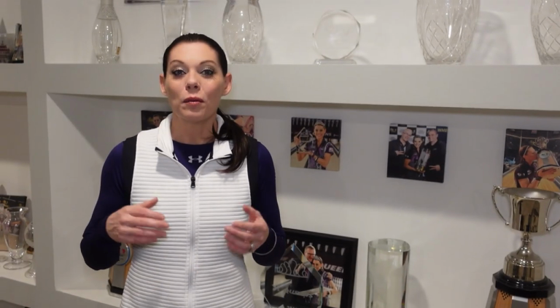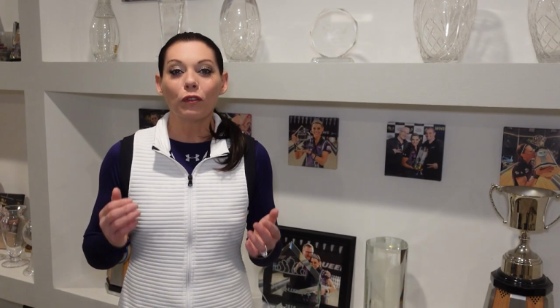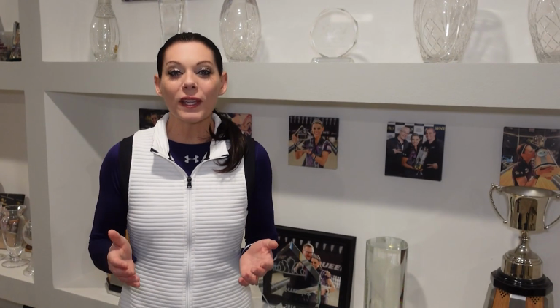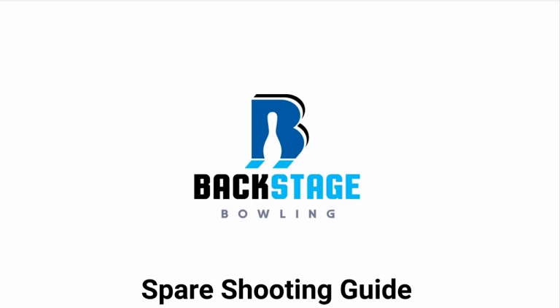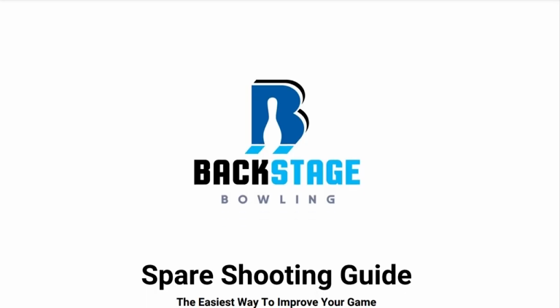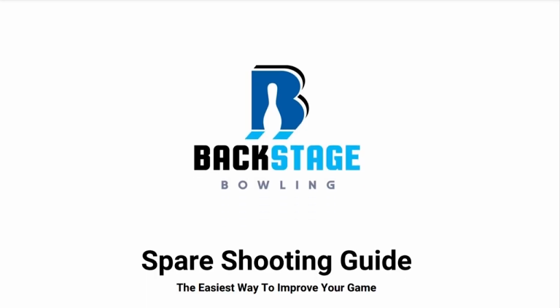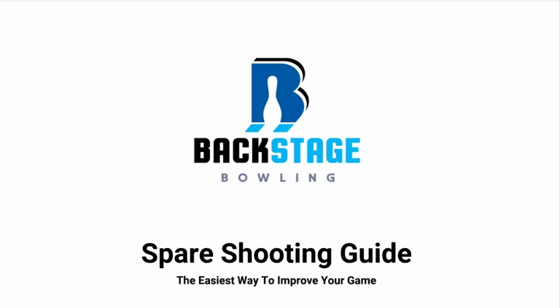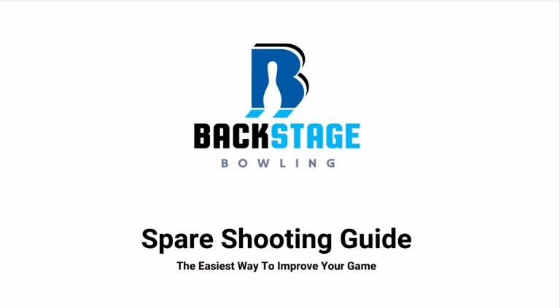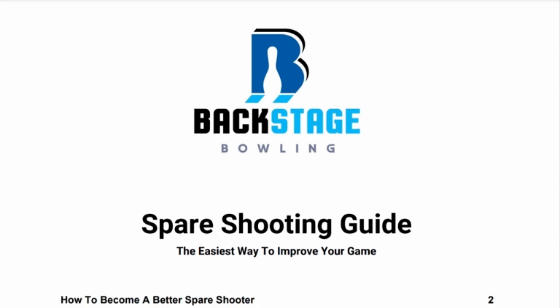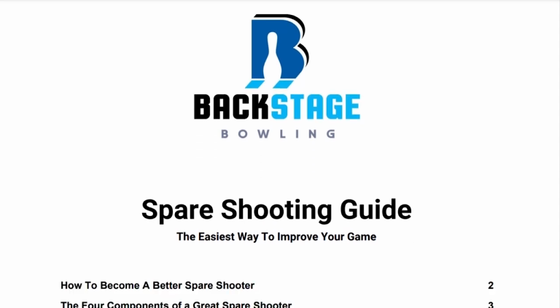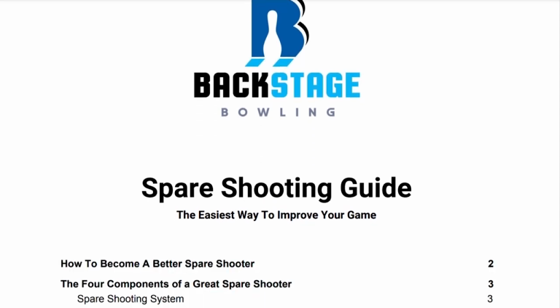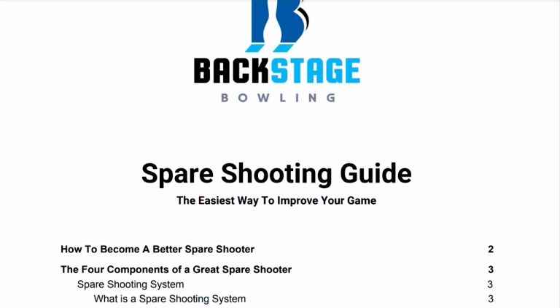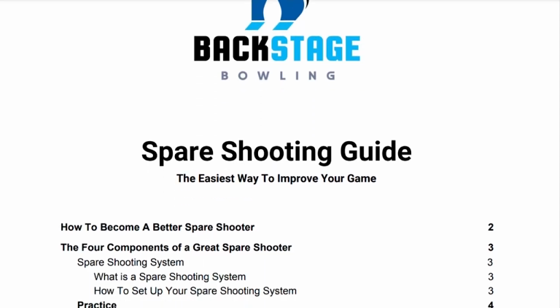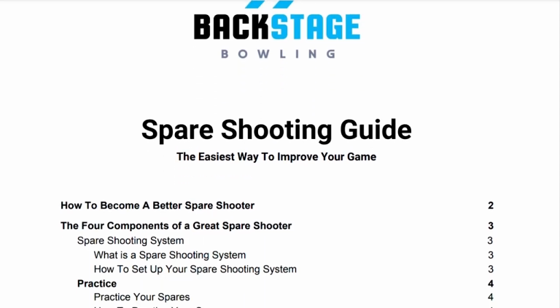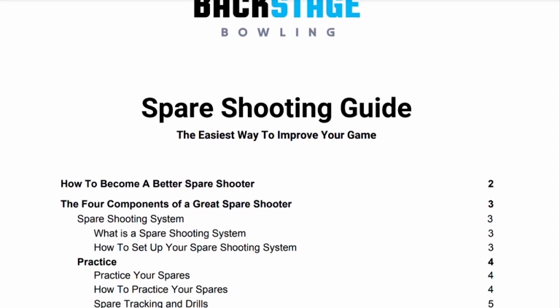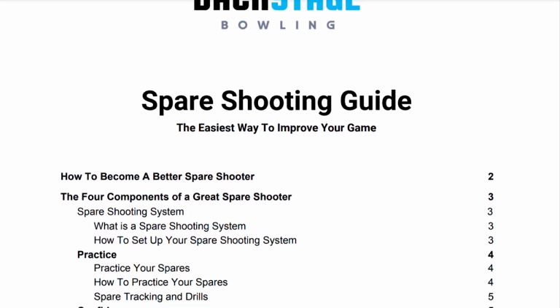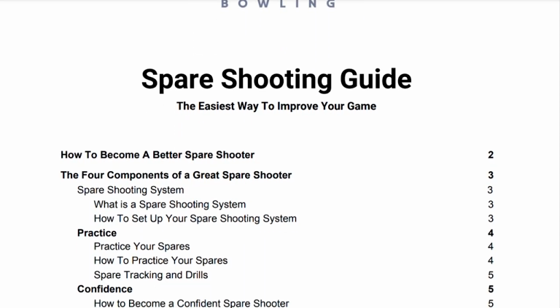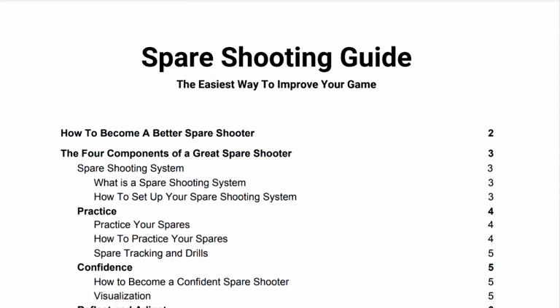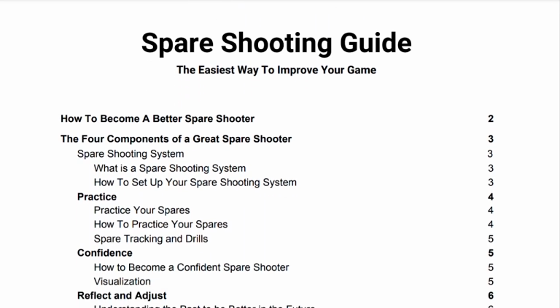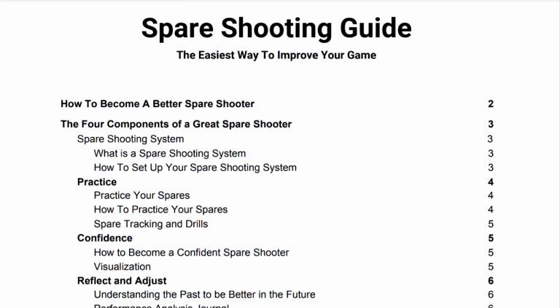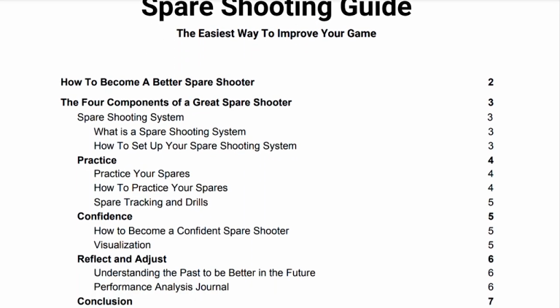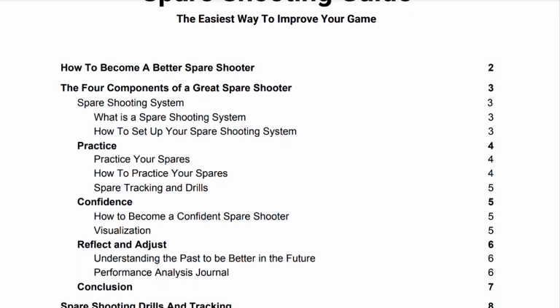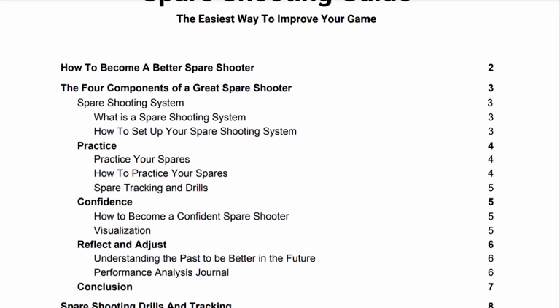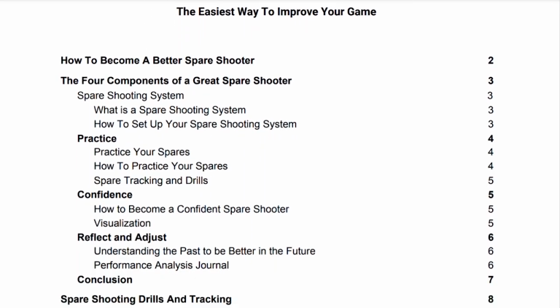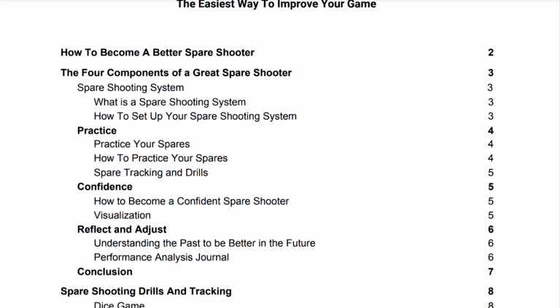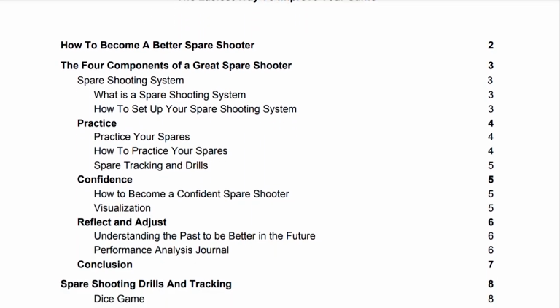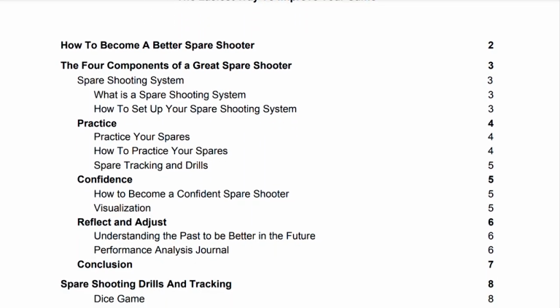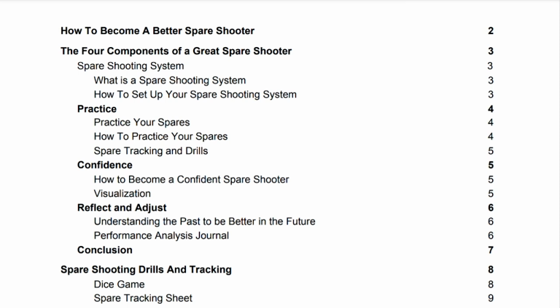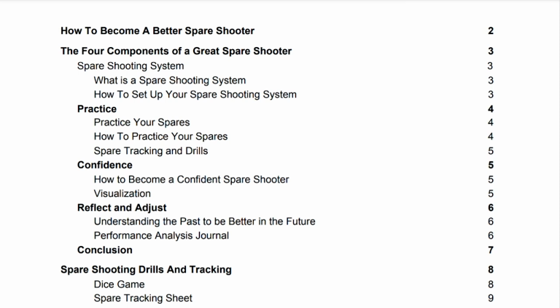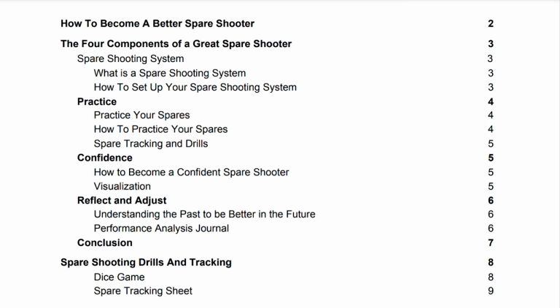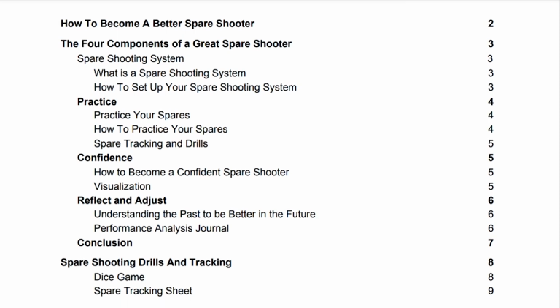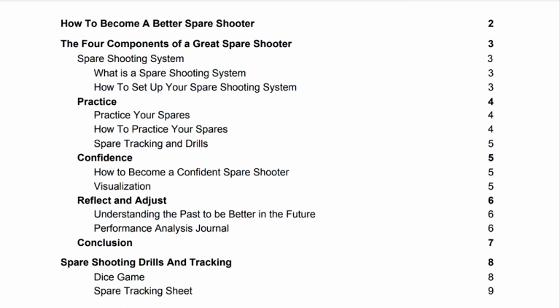Before we get started, I just want to remind everybody that Backstage Bowling is offering a free spare shooting guide. Check it out in the description below.